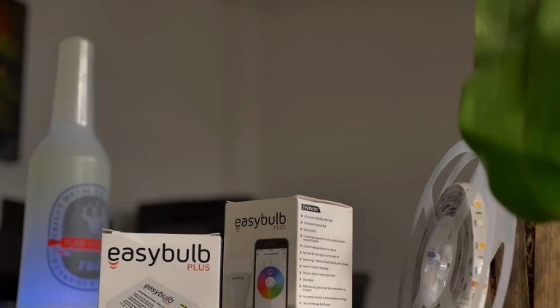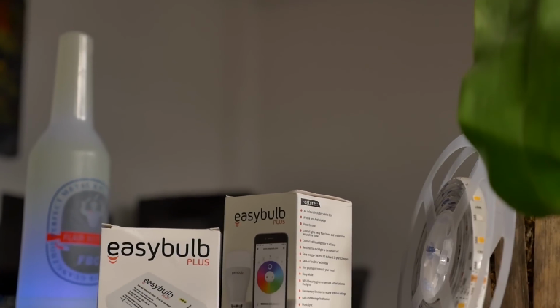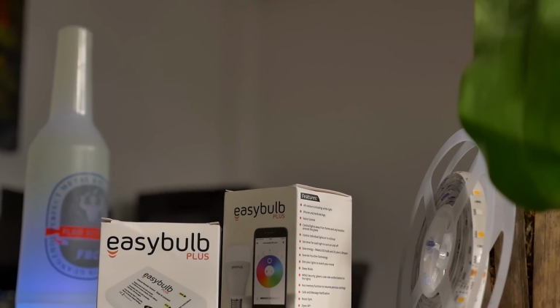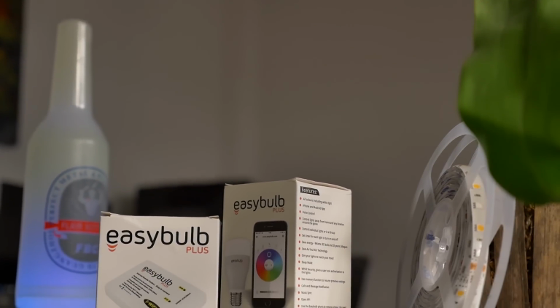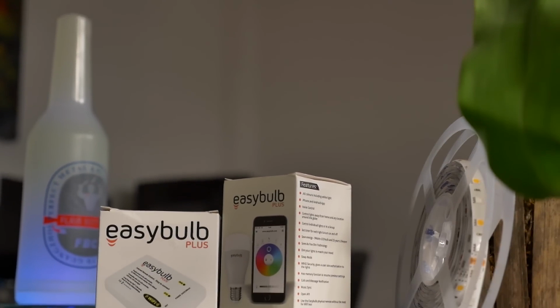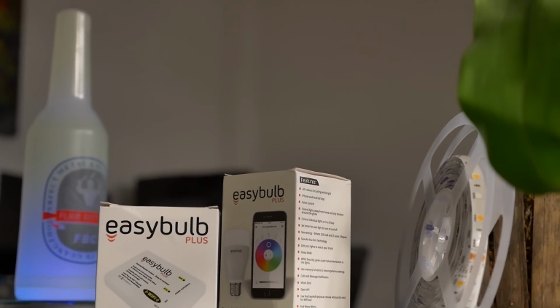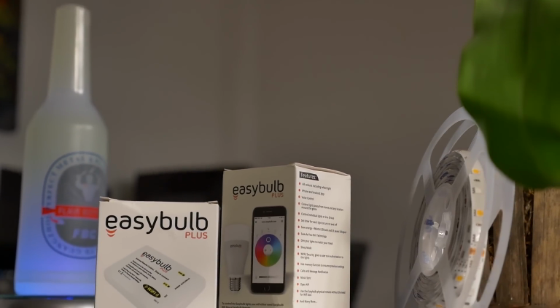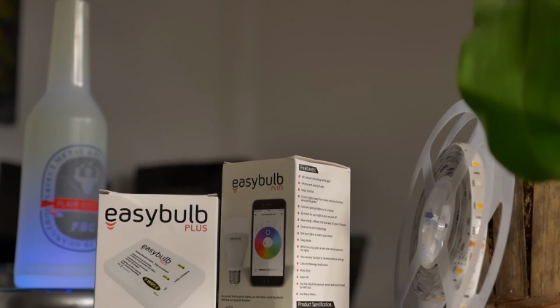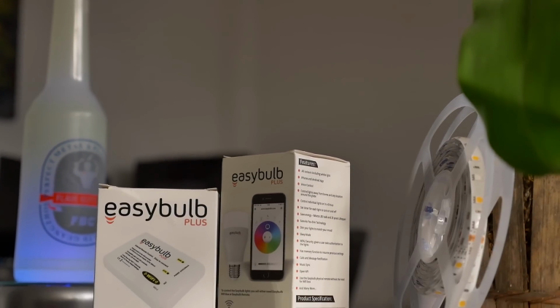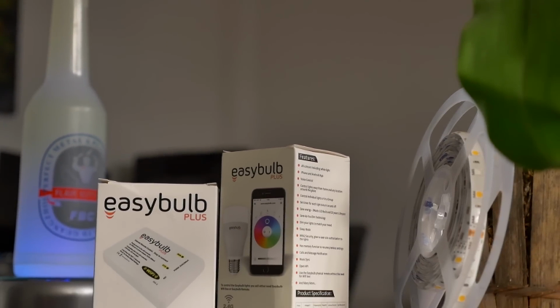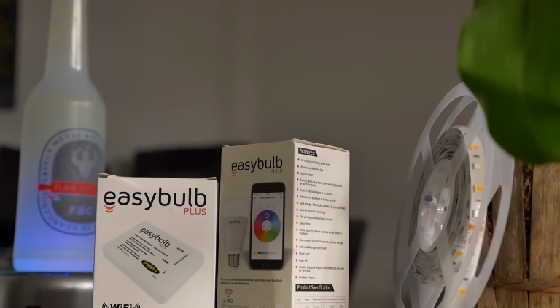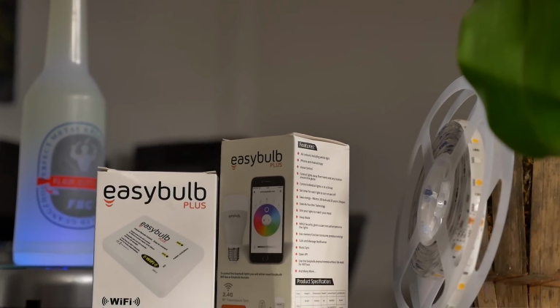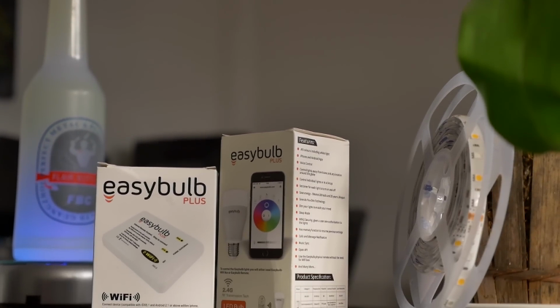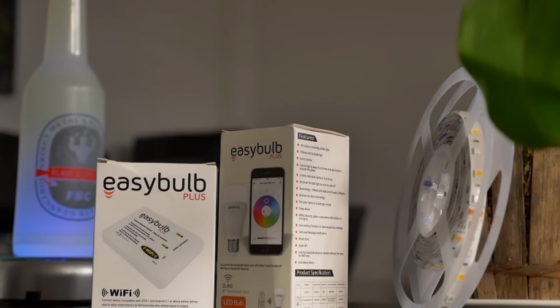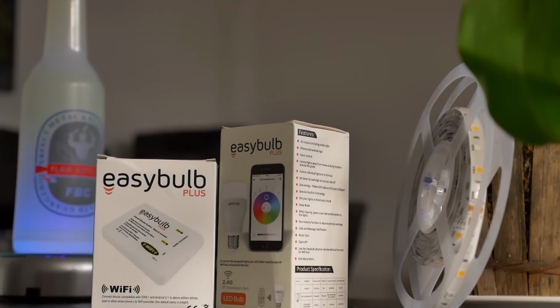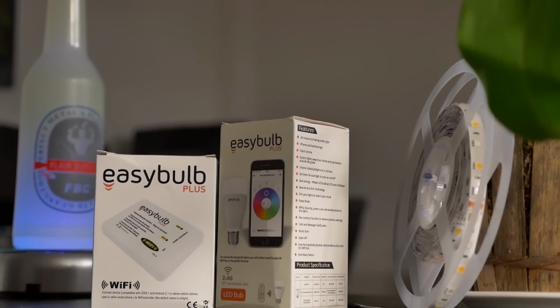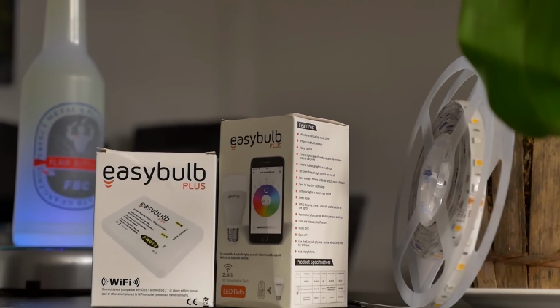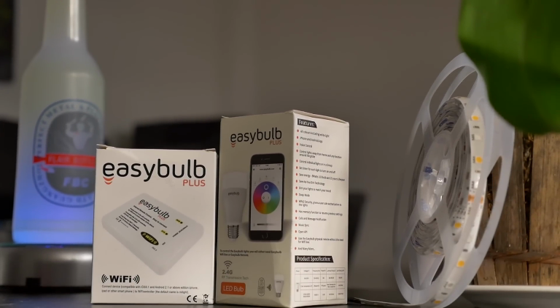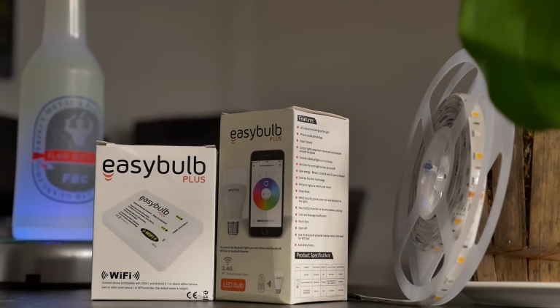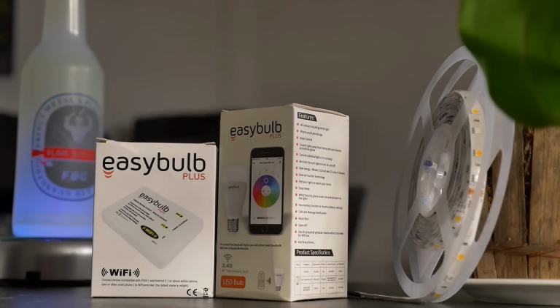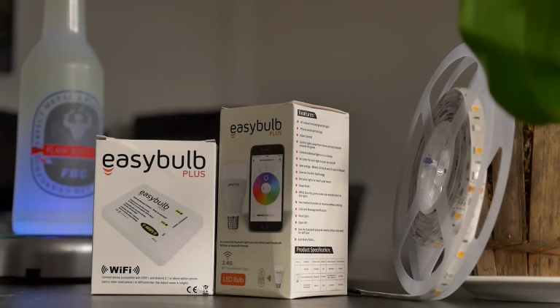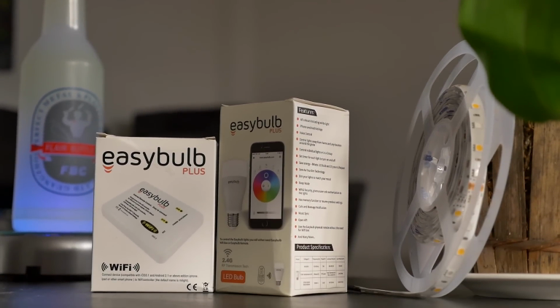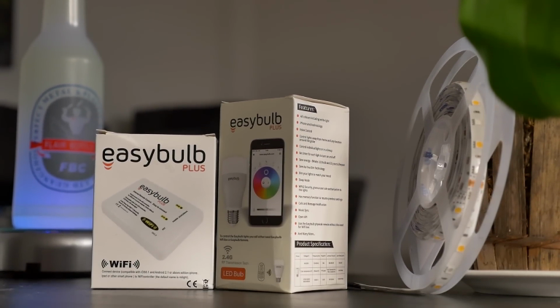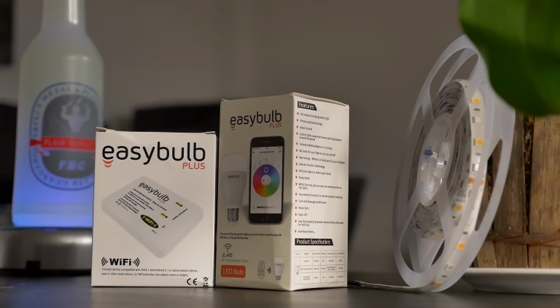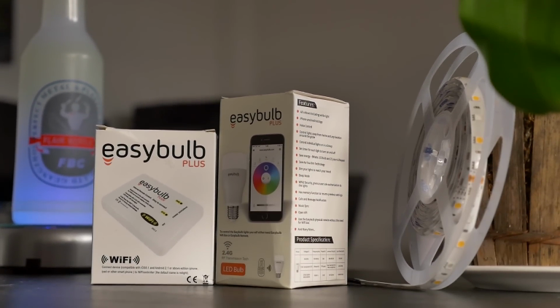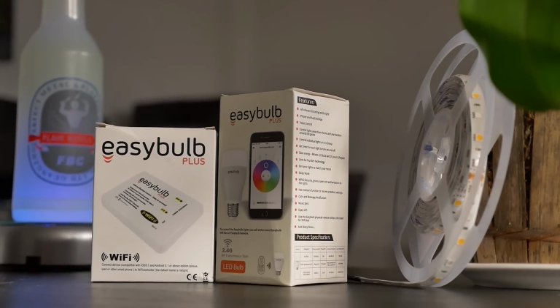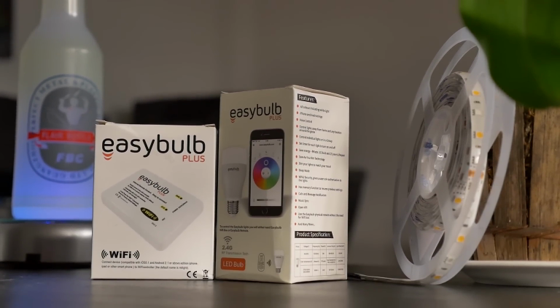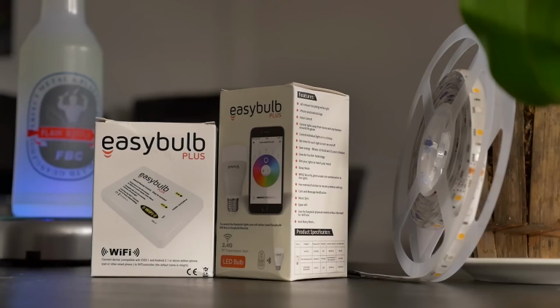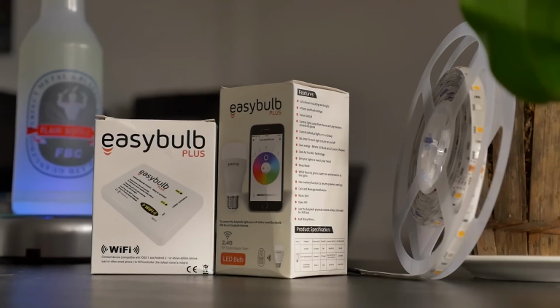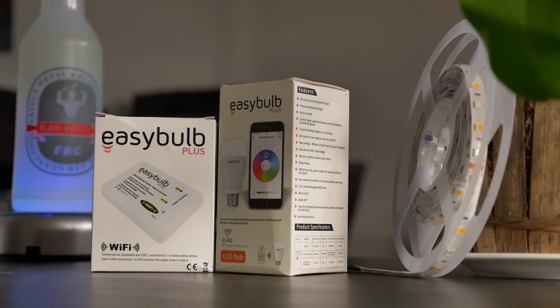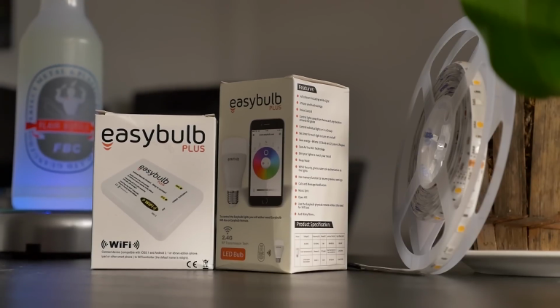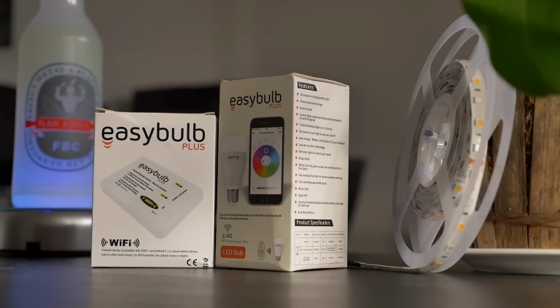Here we have the EasyBulb Plus, WiFi box, and LED strip, but we will only be talking about the LED strips in our setup tour video.